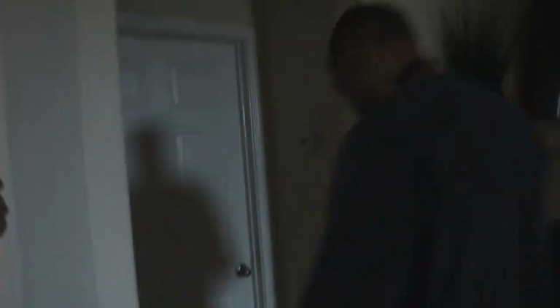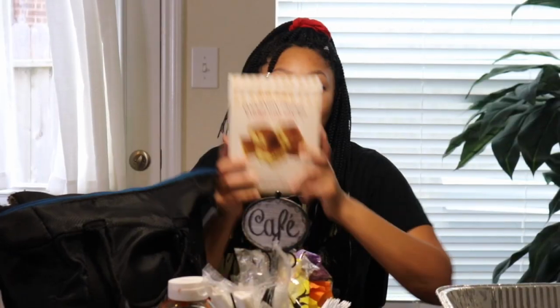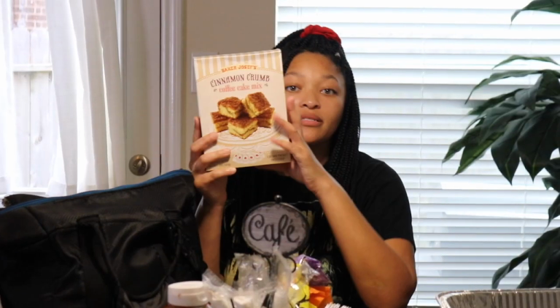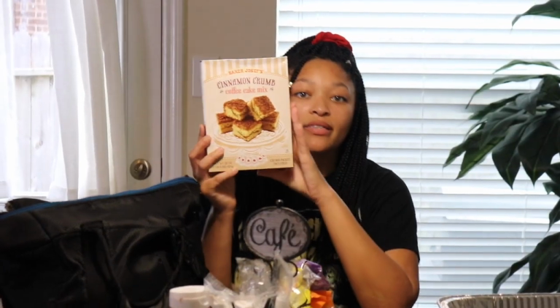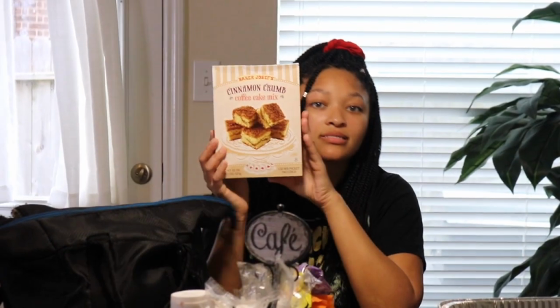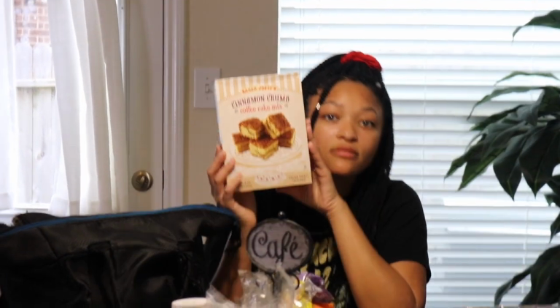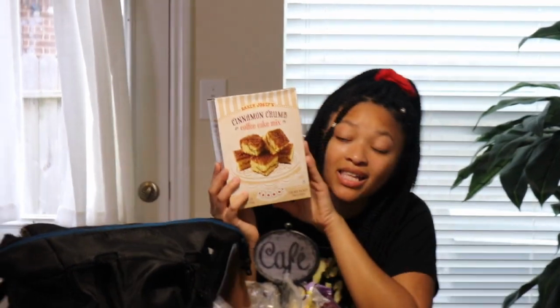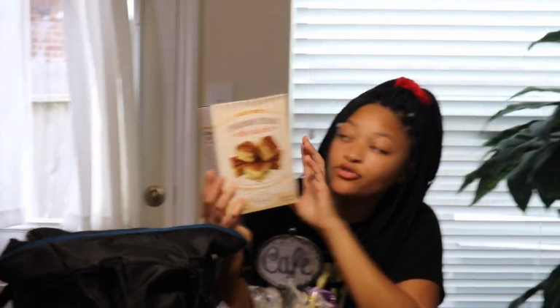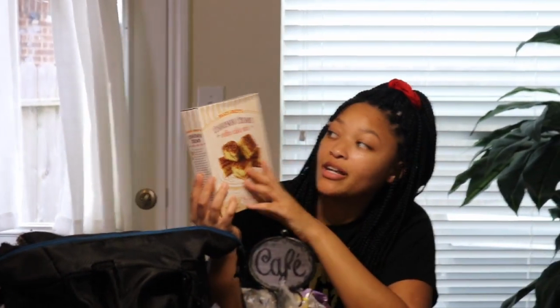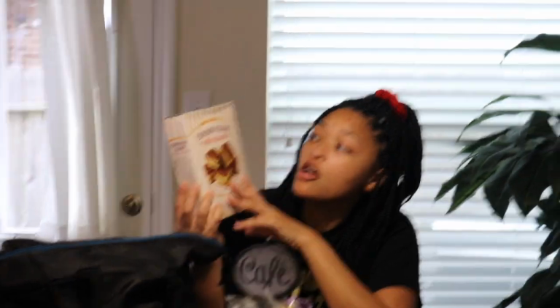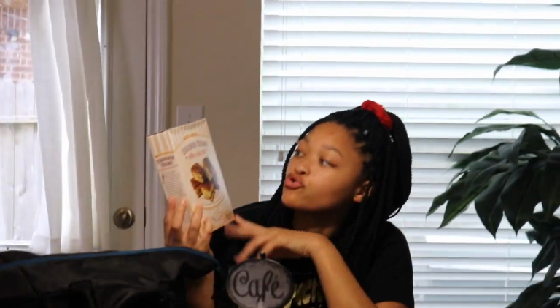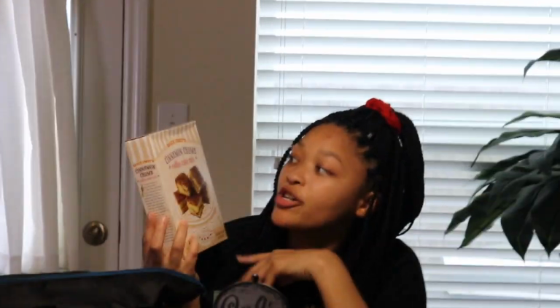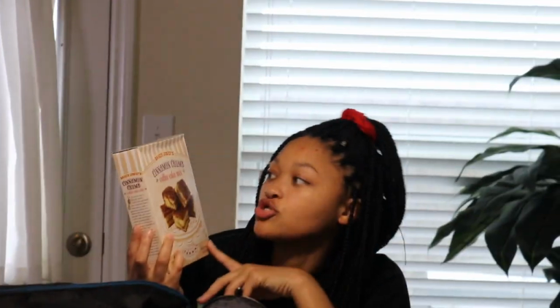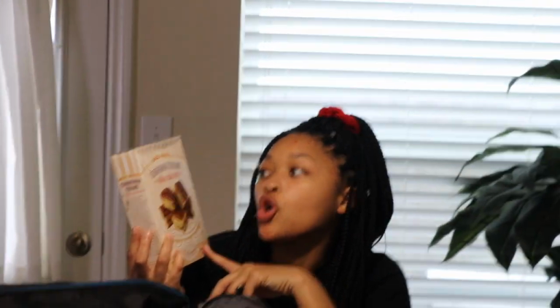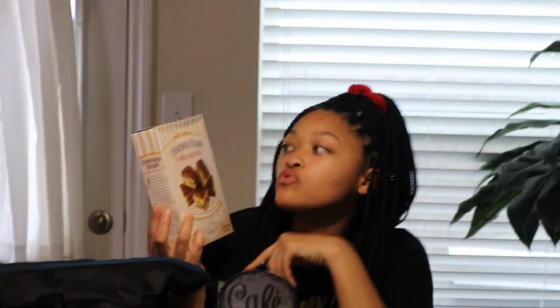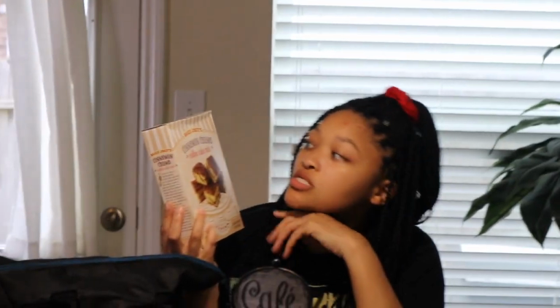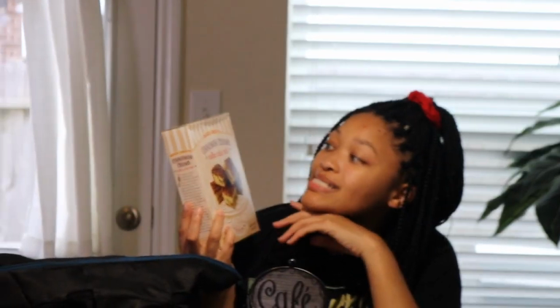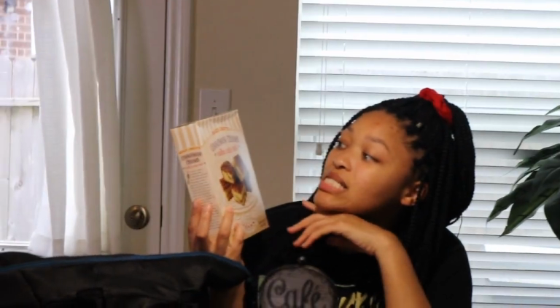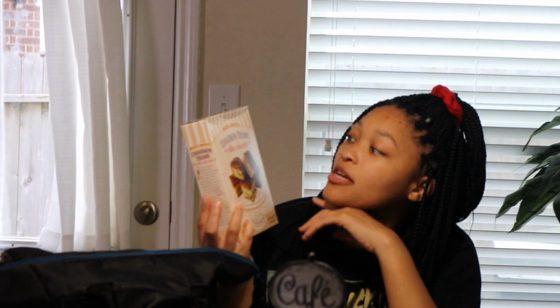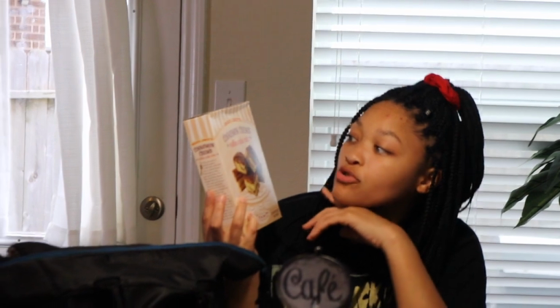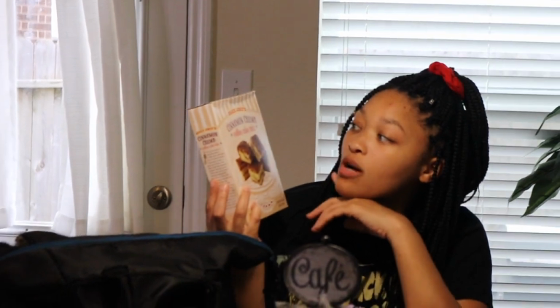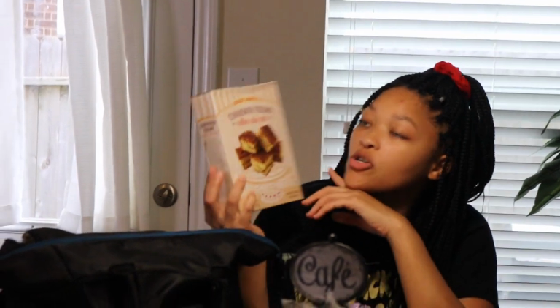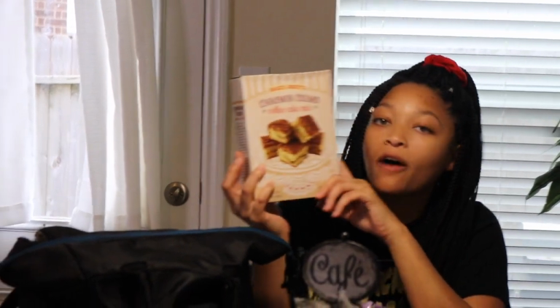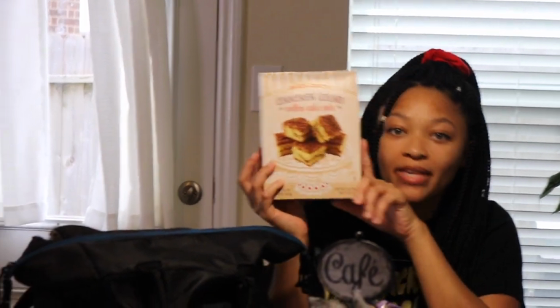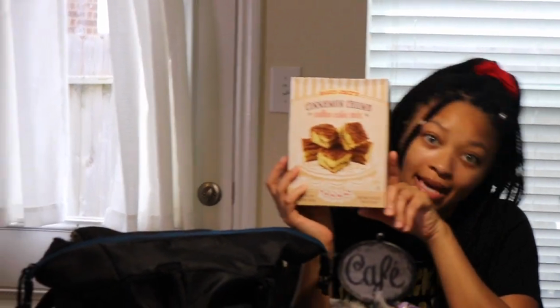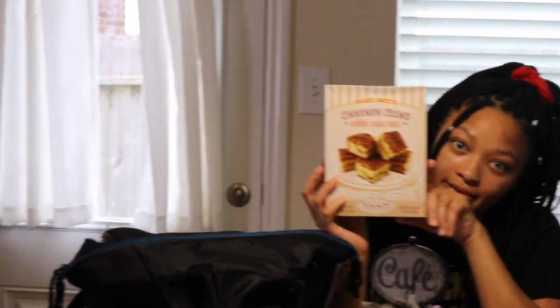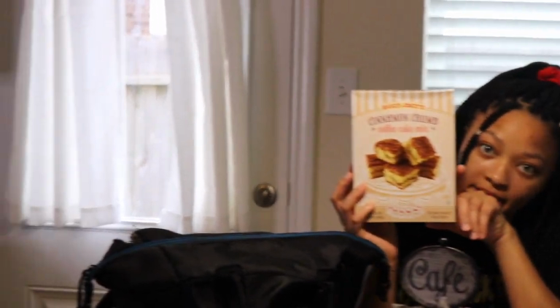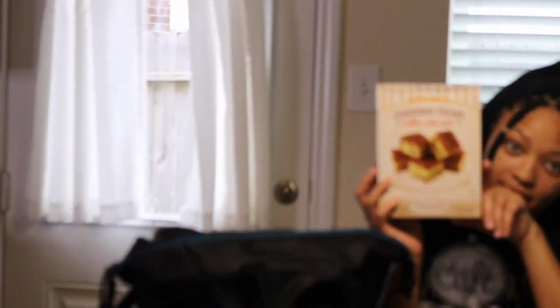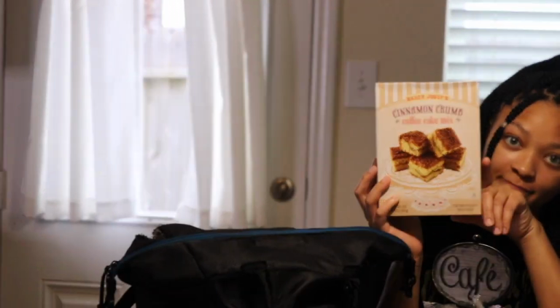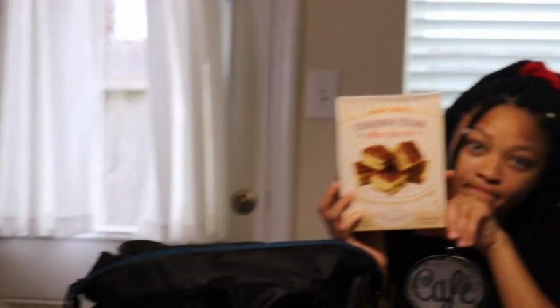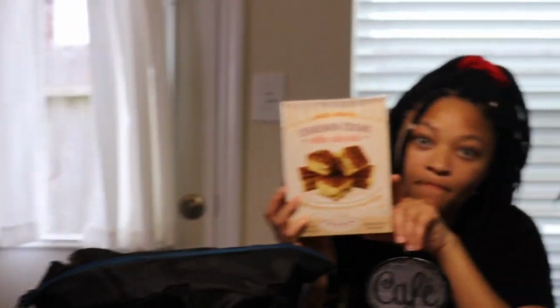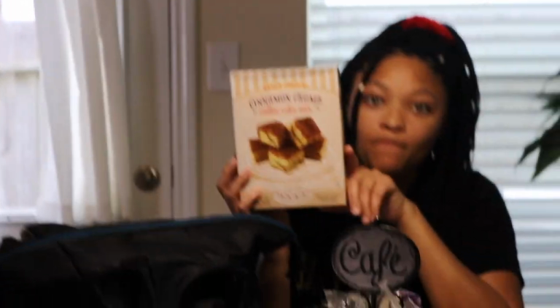I'm about to make this — I never tried it. Trader Joe's cinnamon crumb coffee cake. I've seen that before.